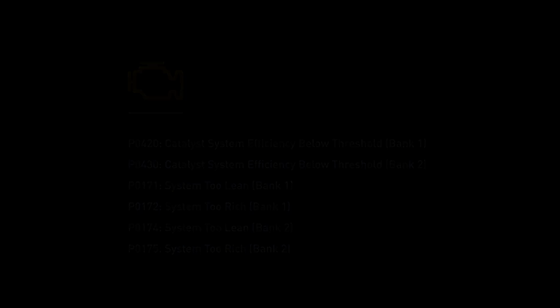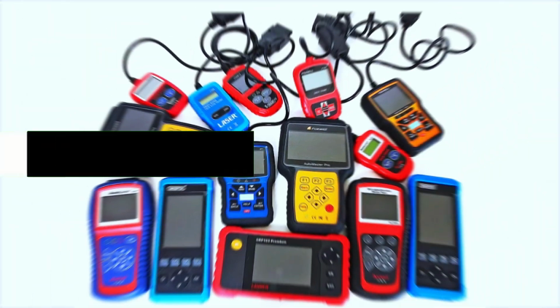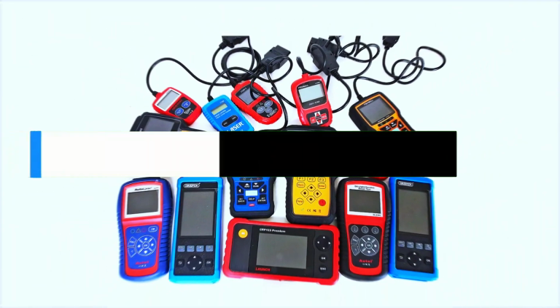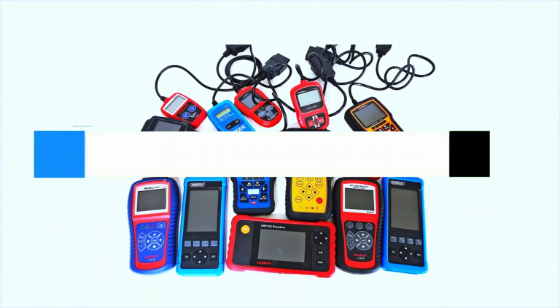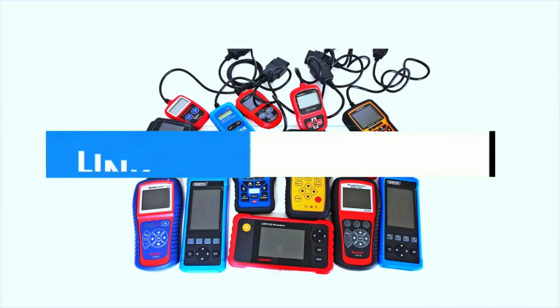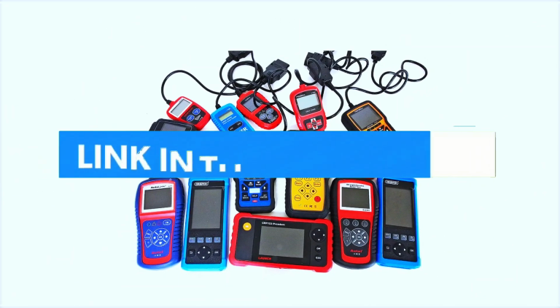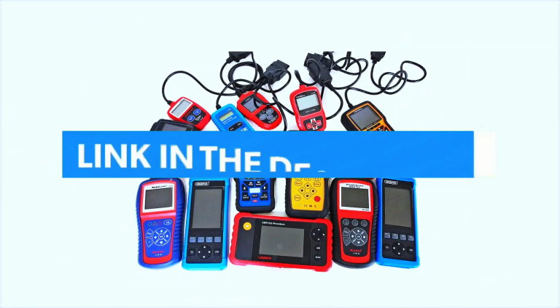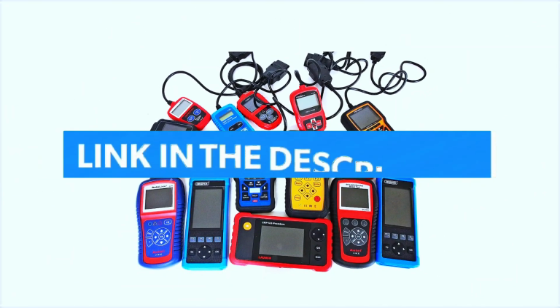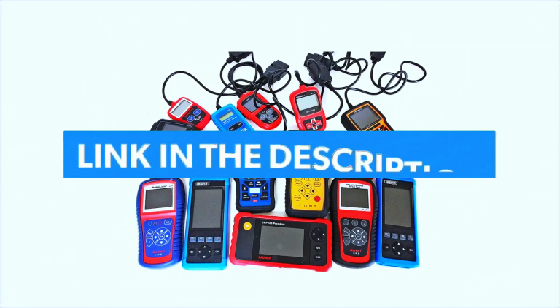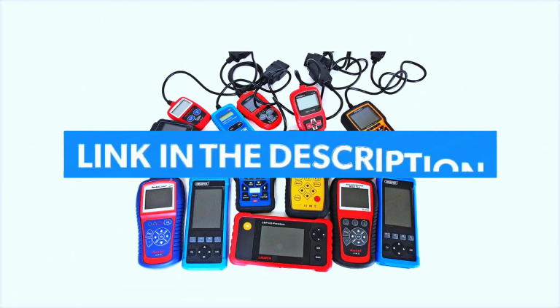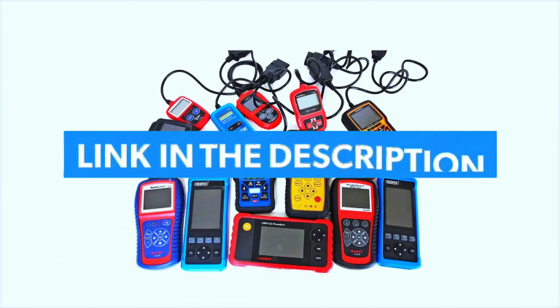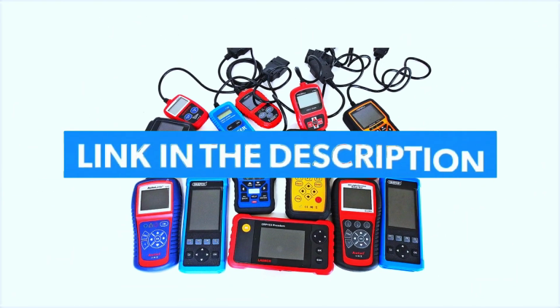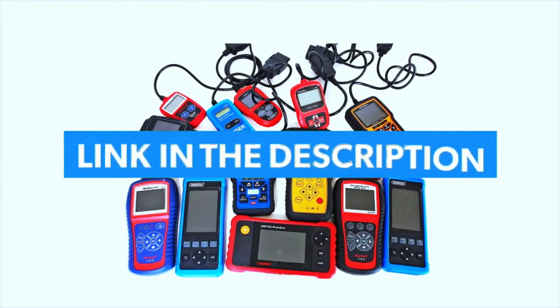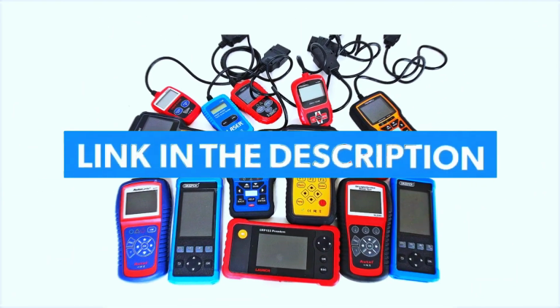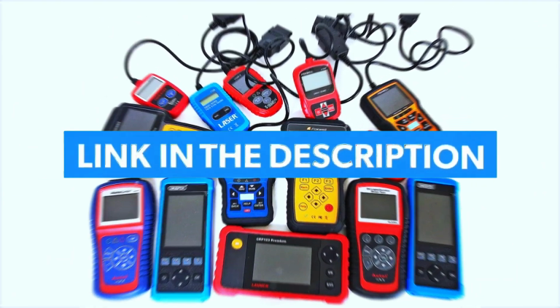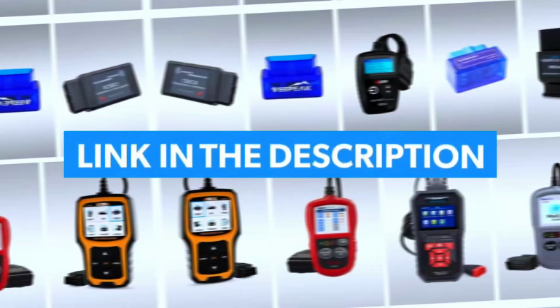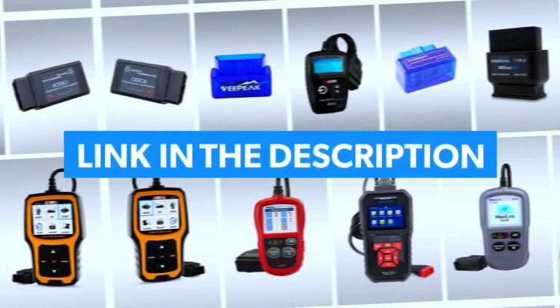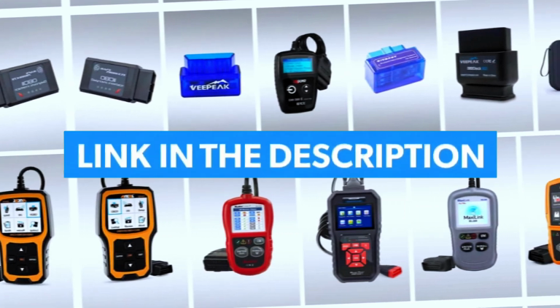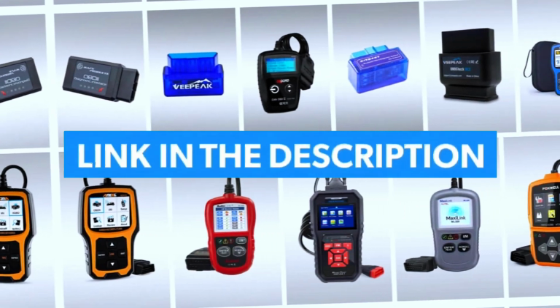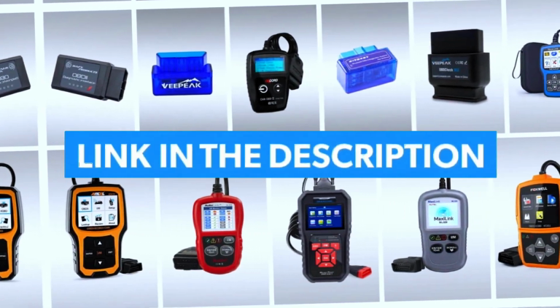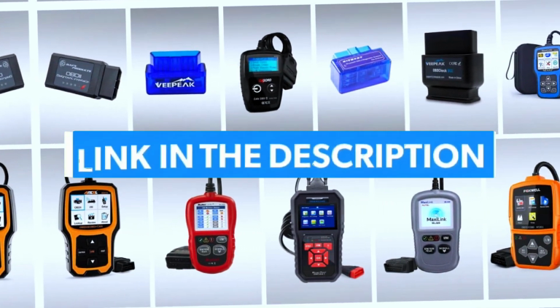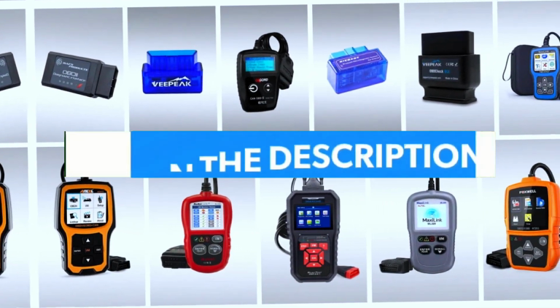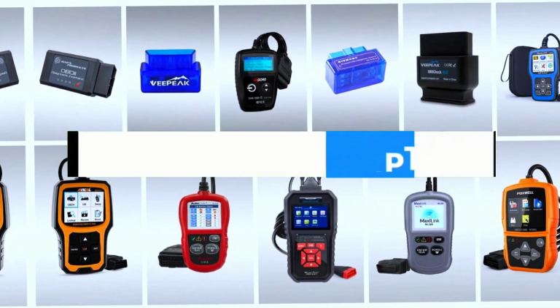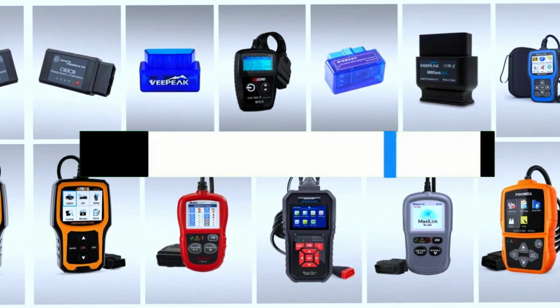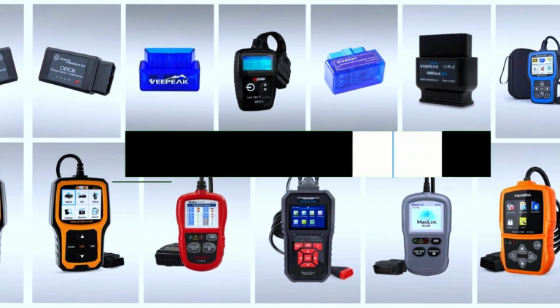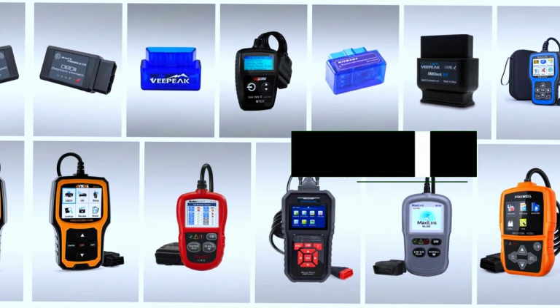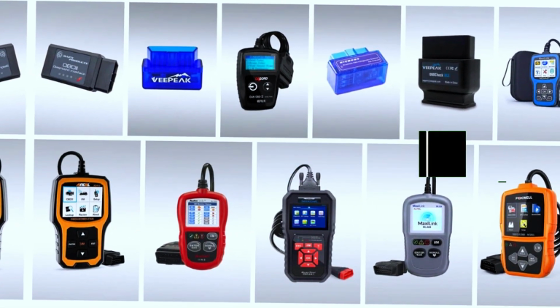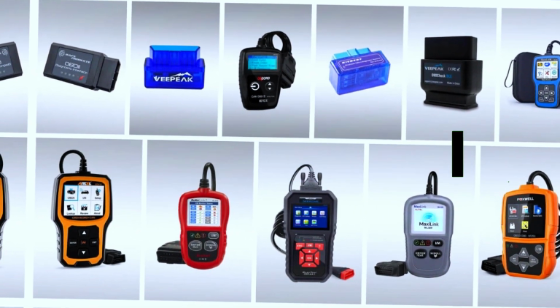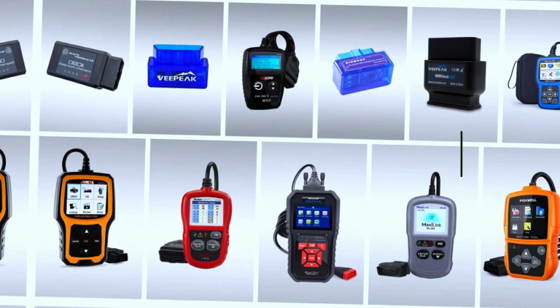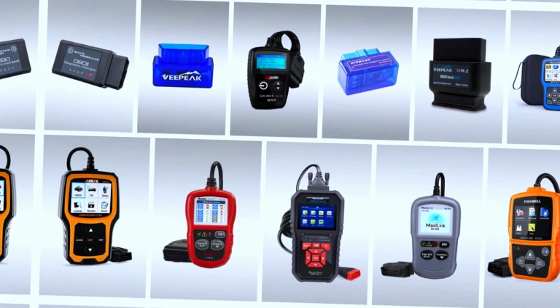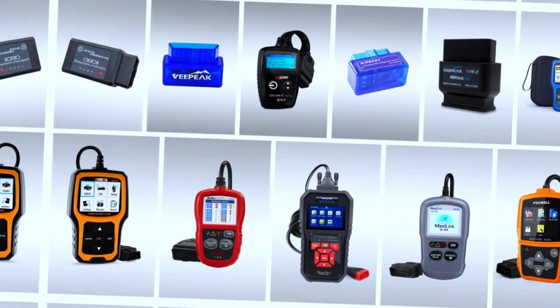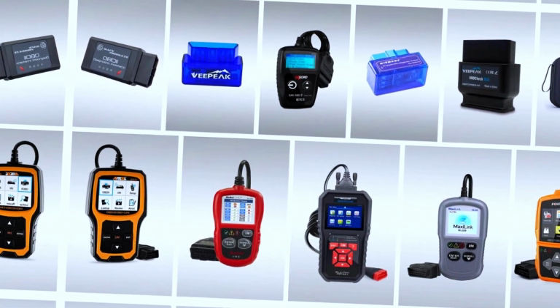To save more money on car expenses, purchase an engine code eraser by clicking the description link below.